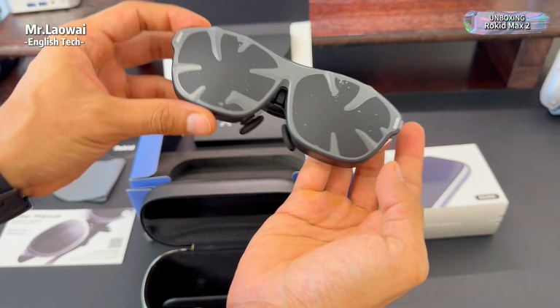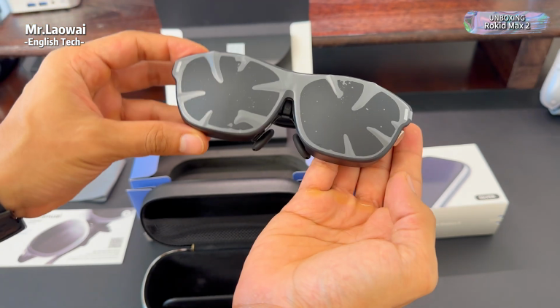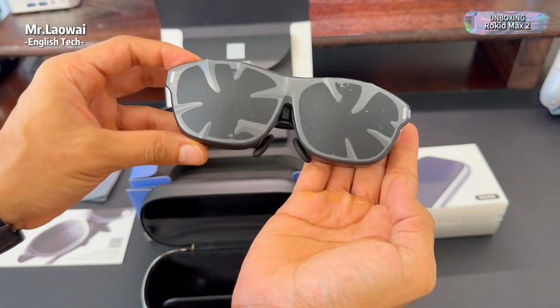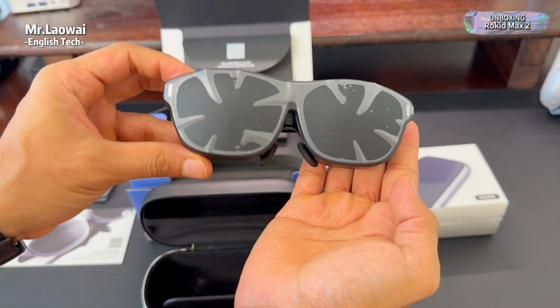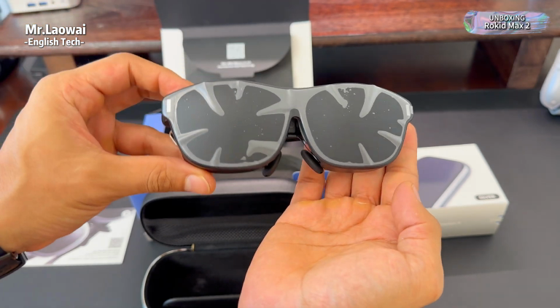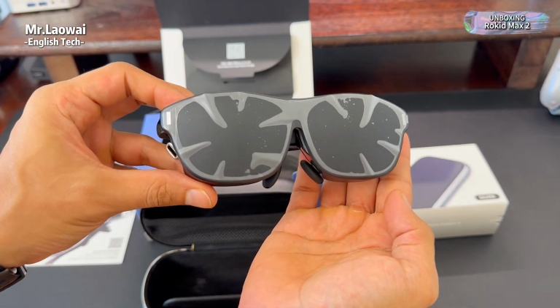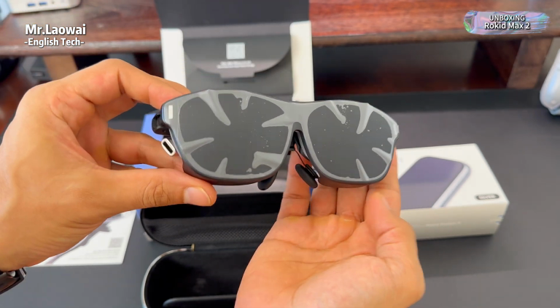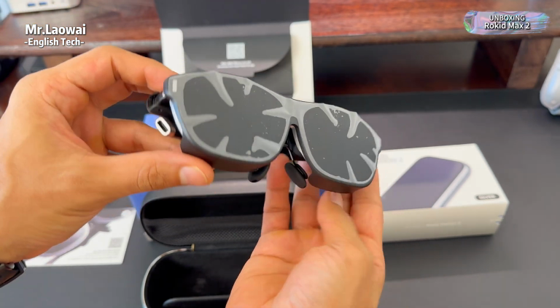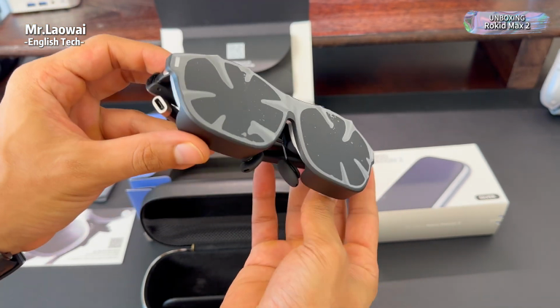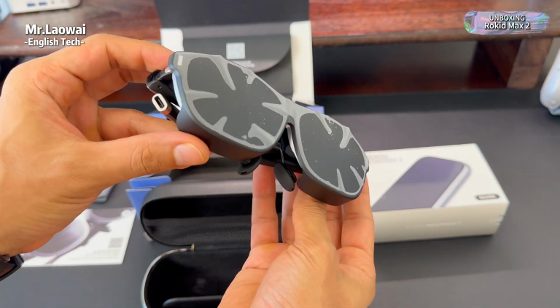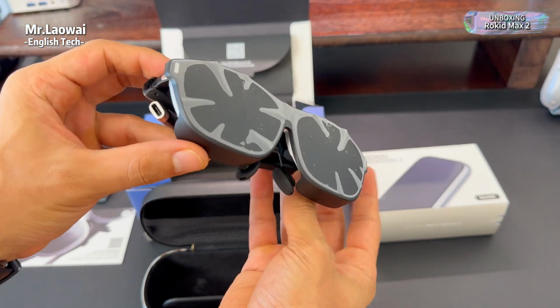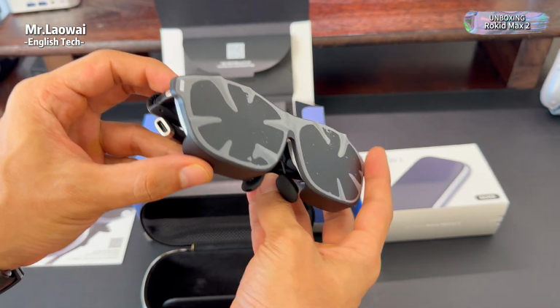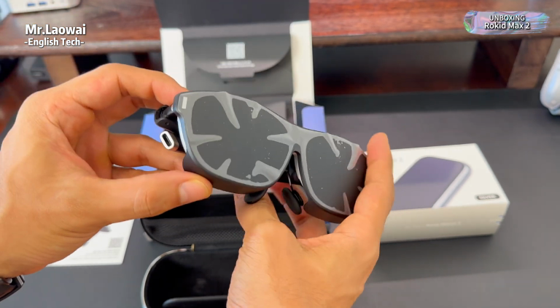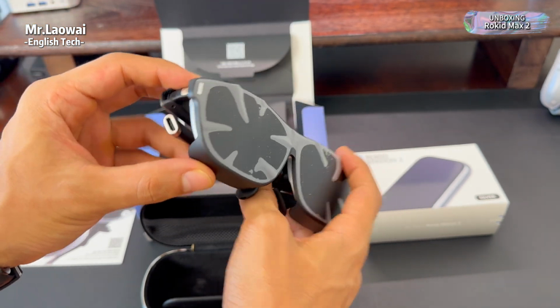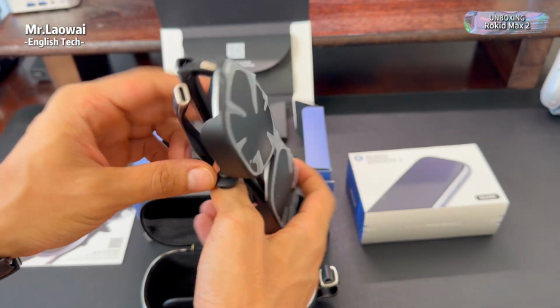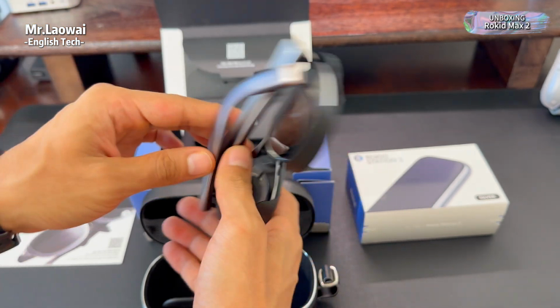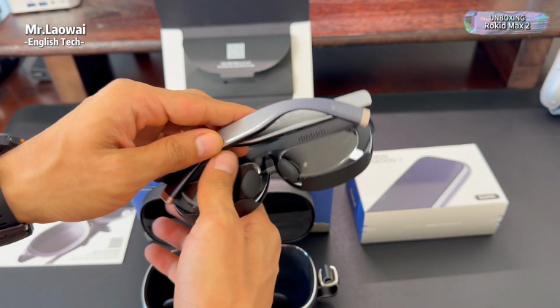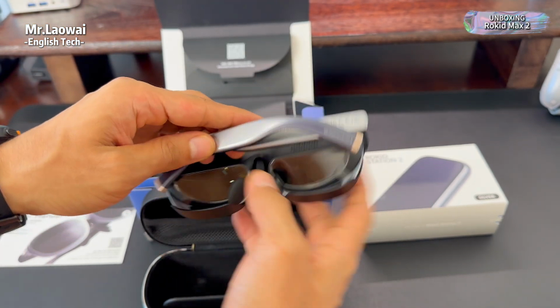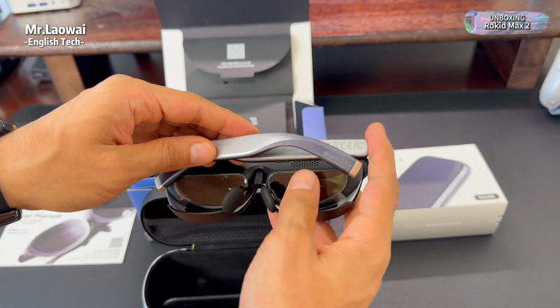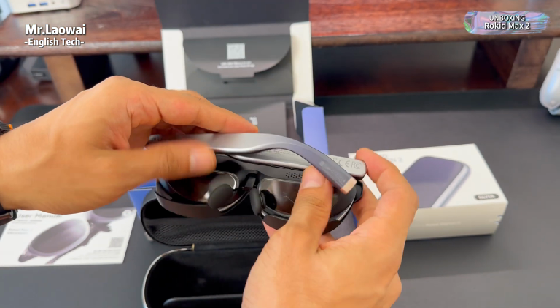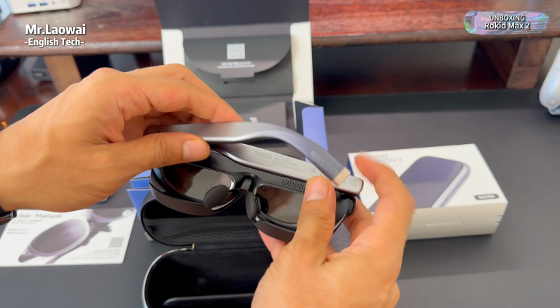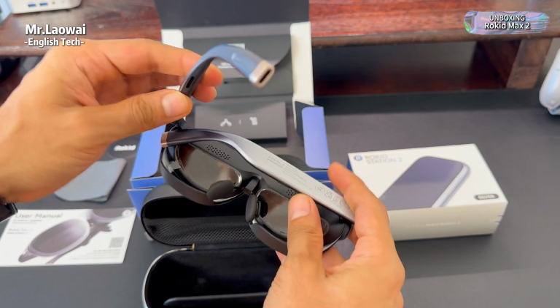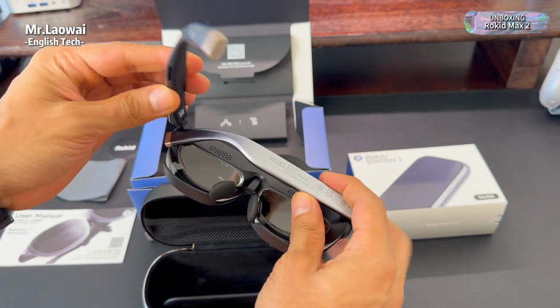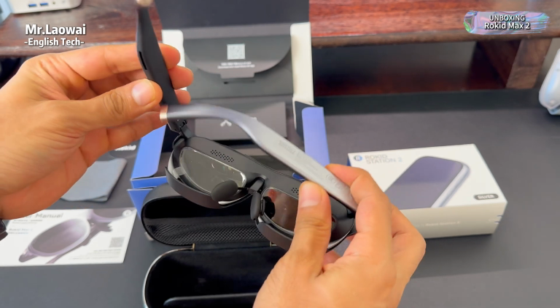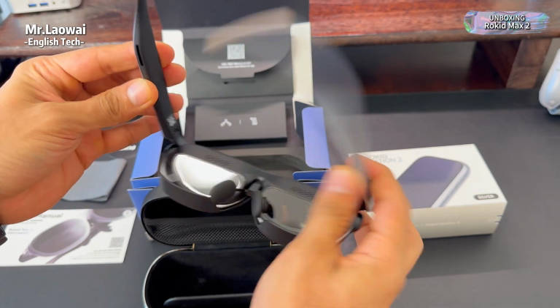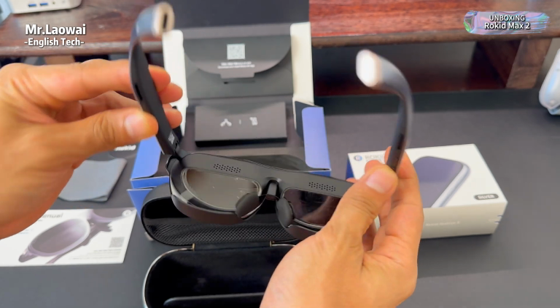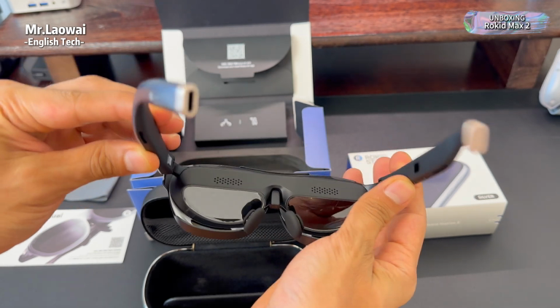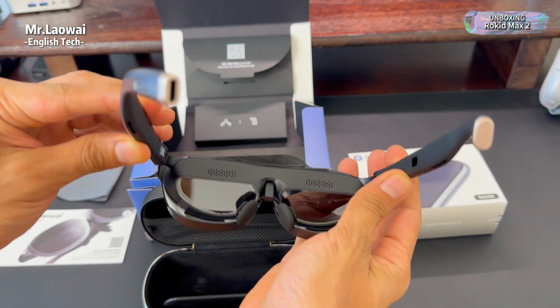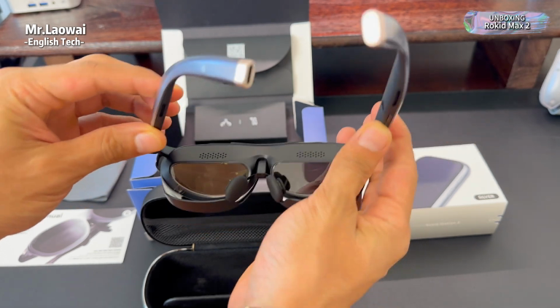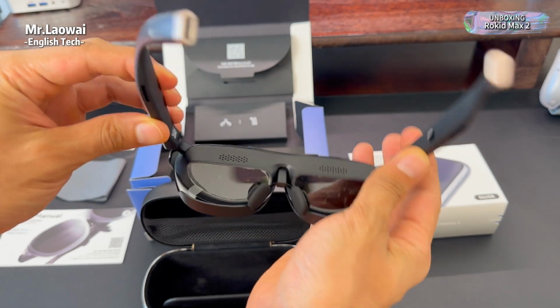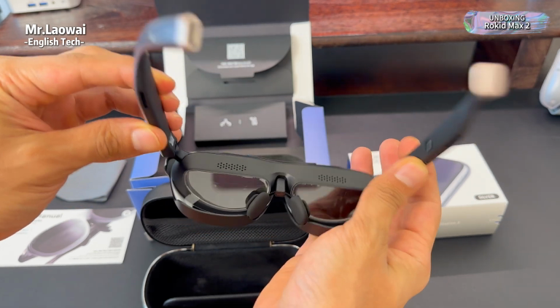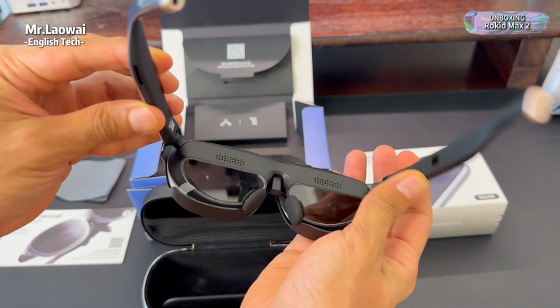The whole unboxing feels organized and high quality, like they really thought about the experience.